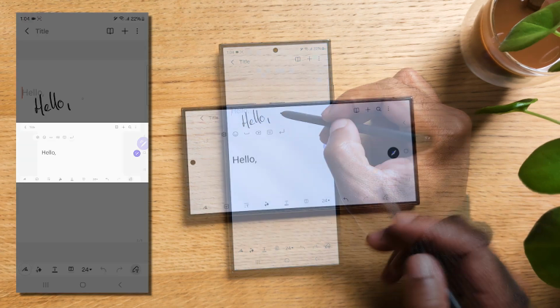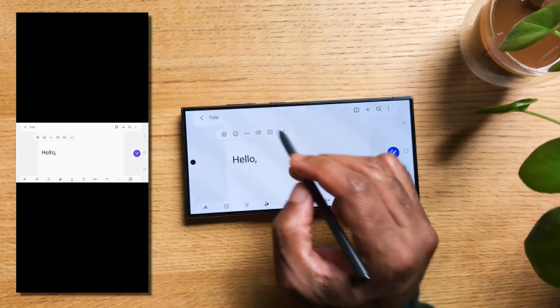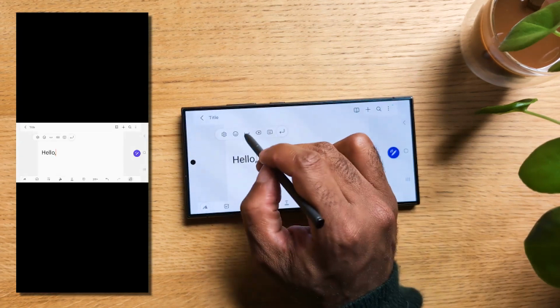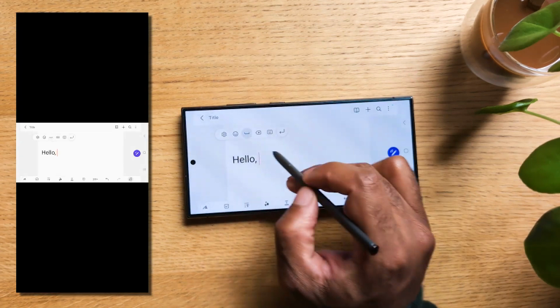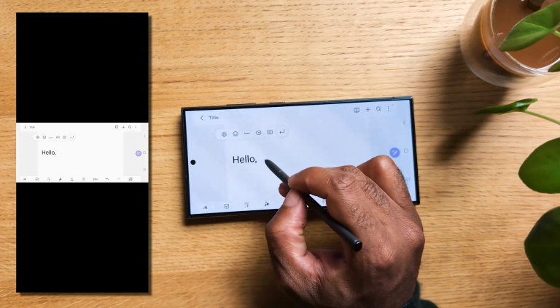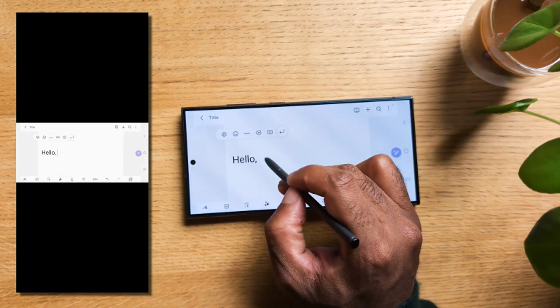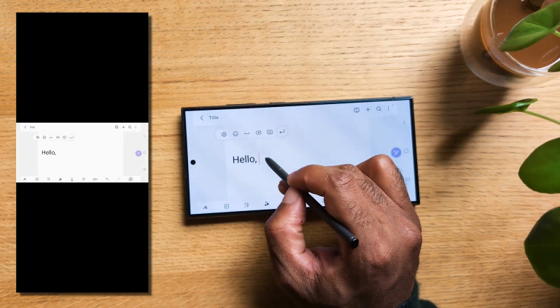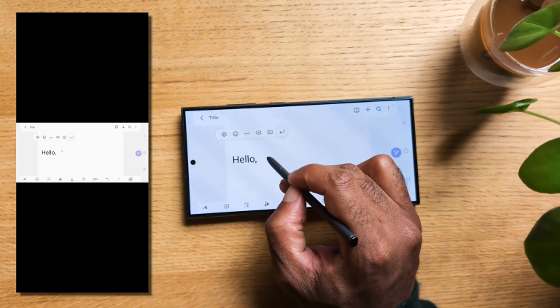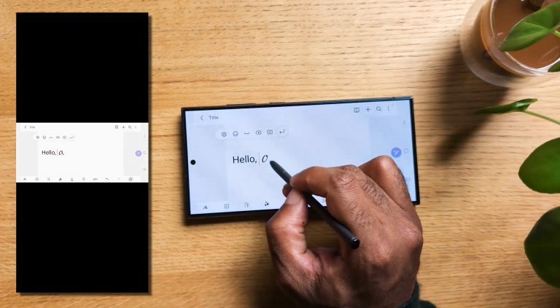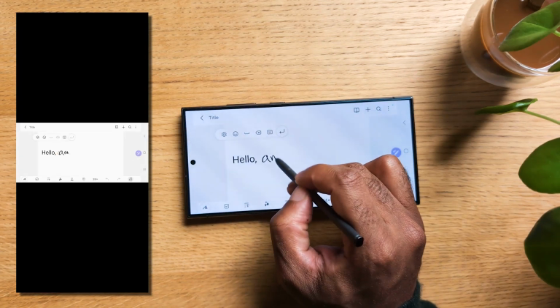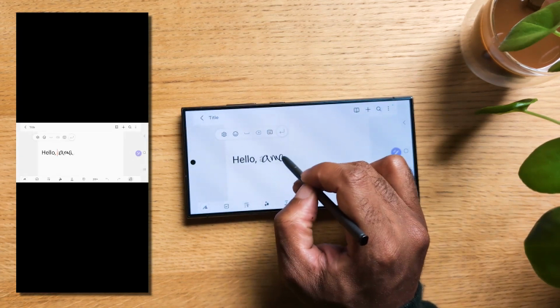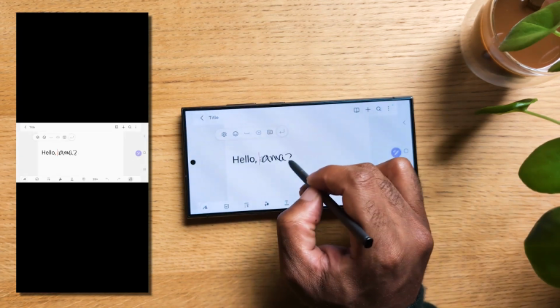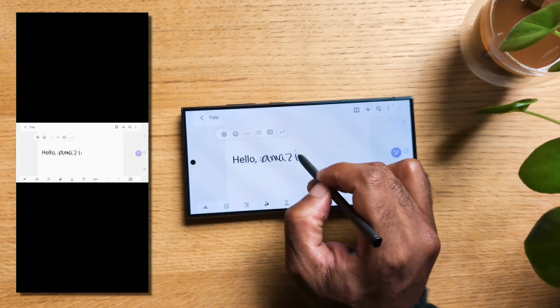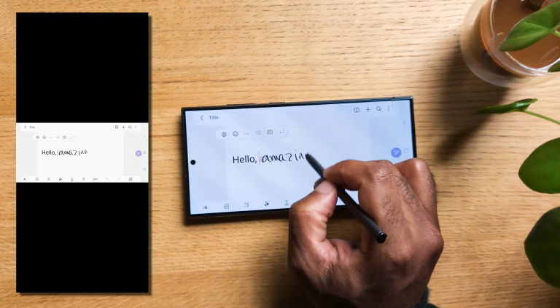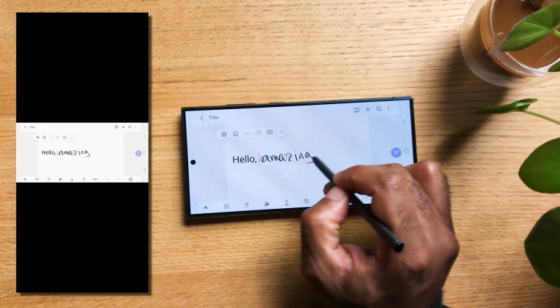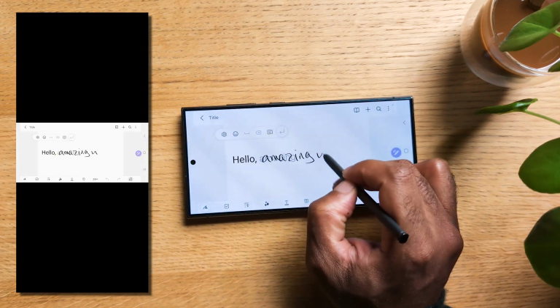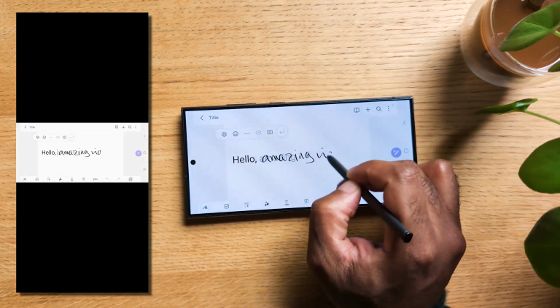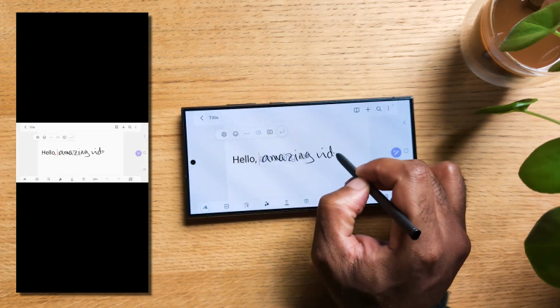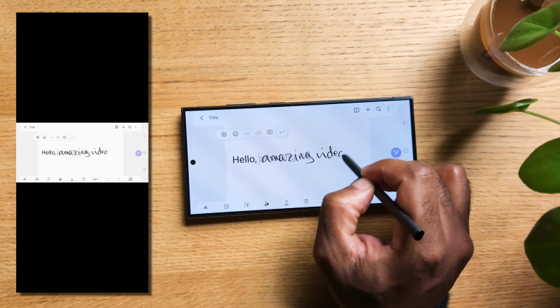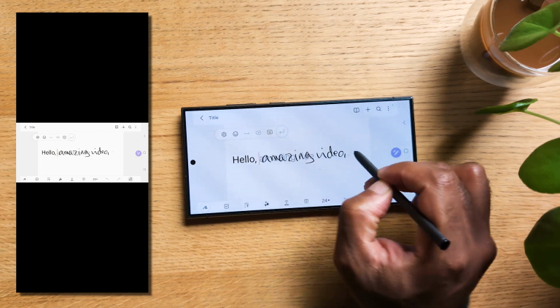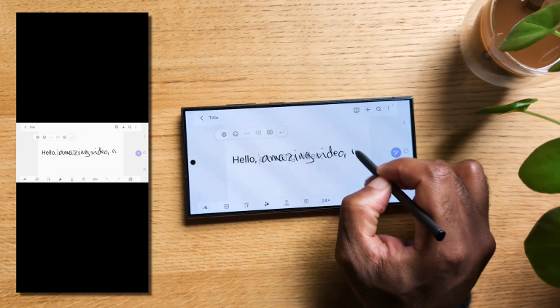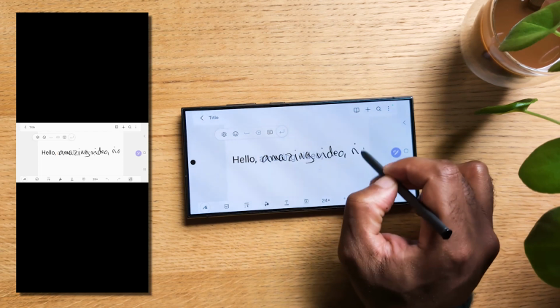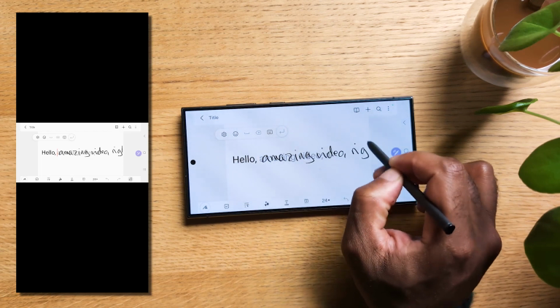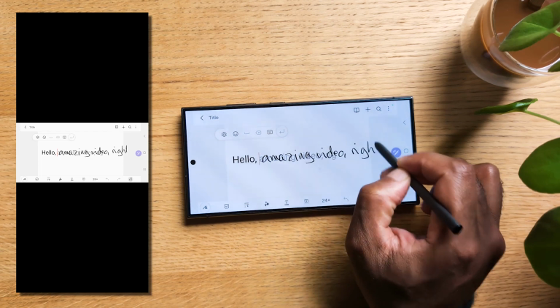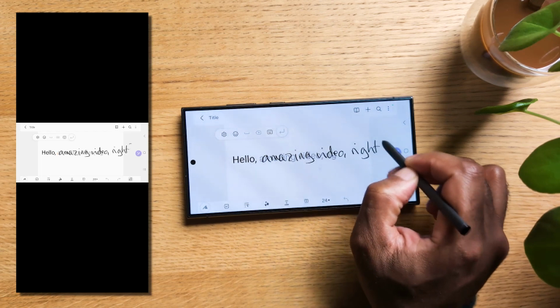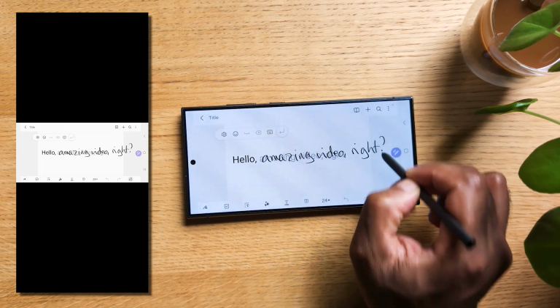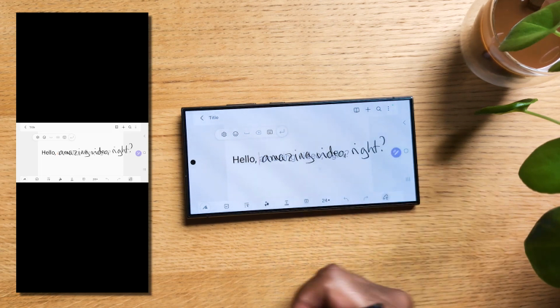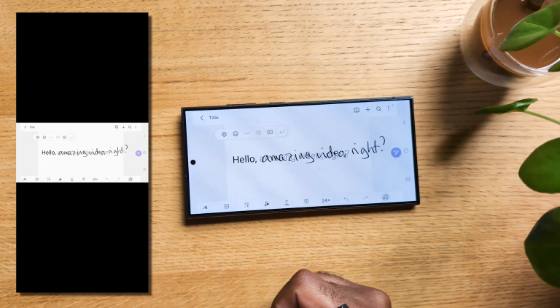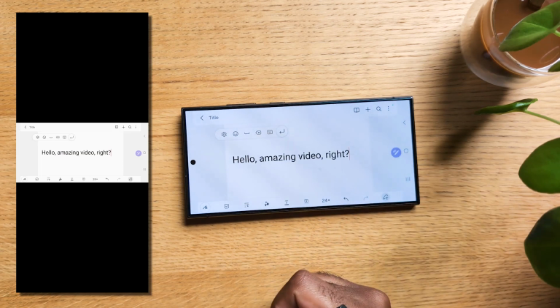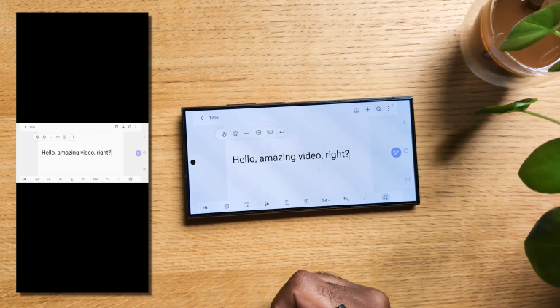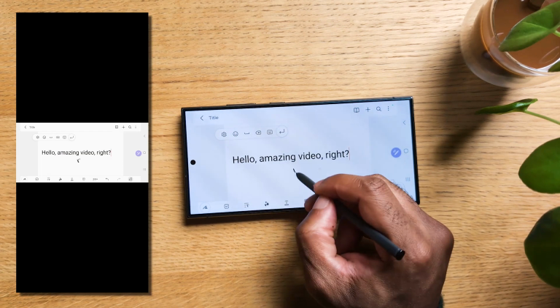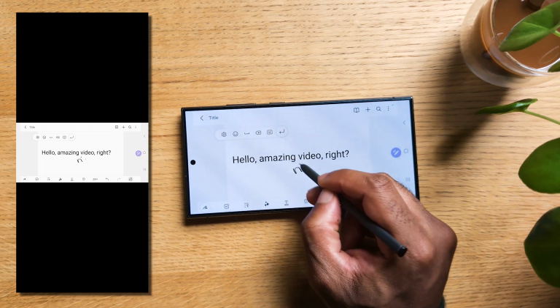I recommend you do it on landscape mode though, not only to have more space, but because this doesn't work when writing on multiple lines.